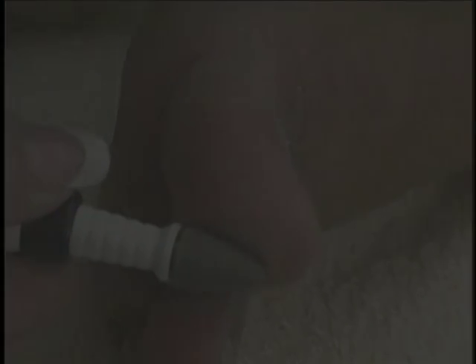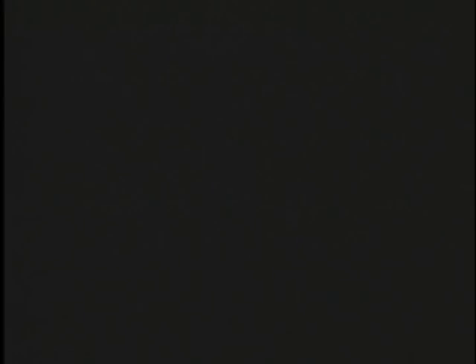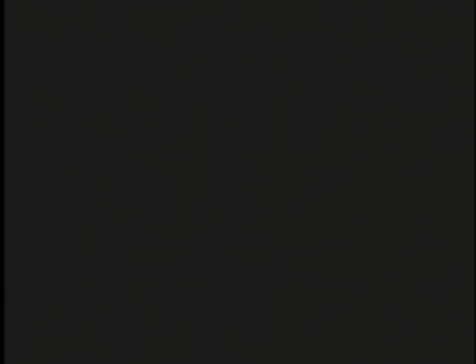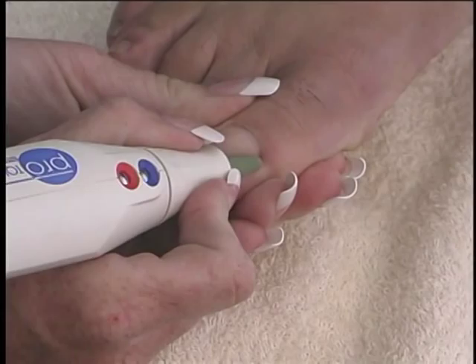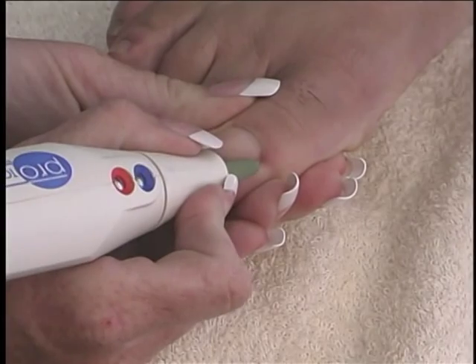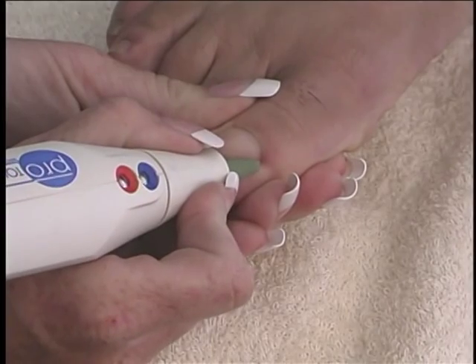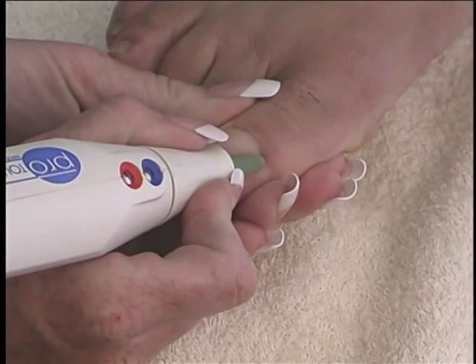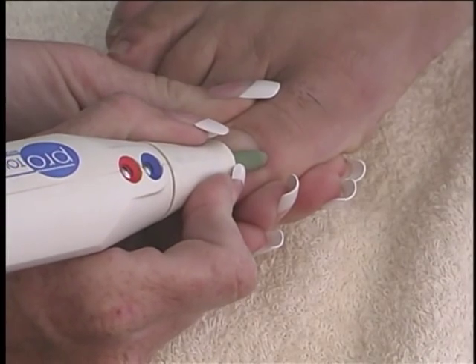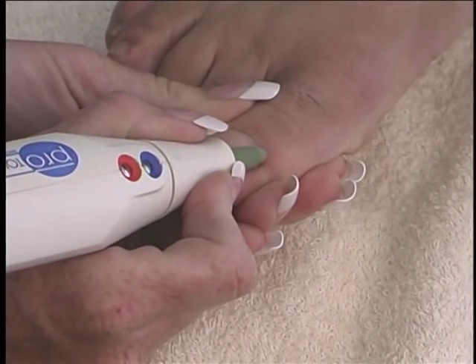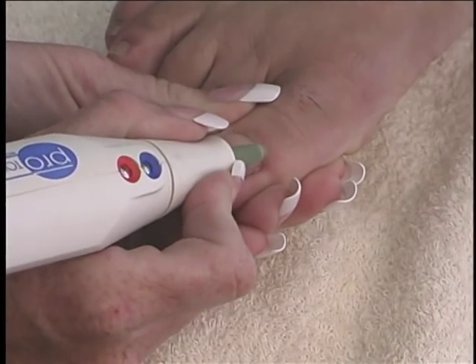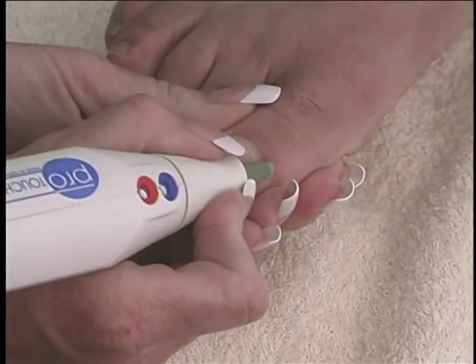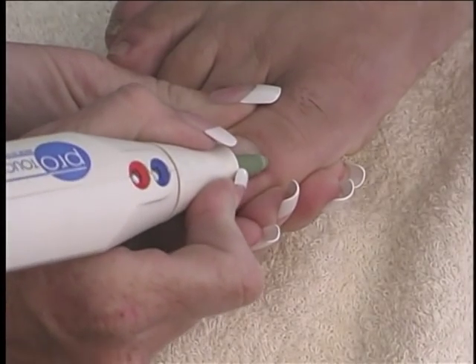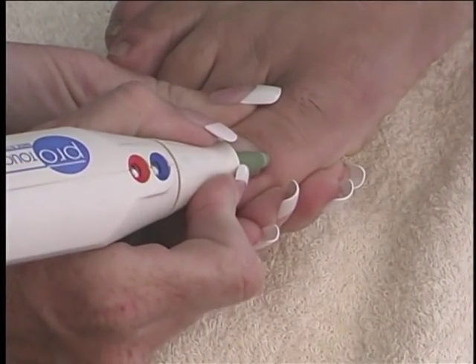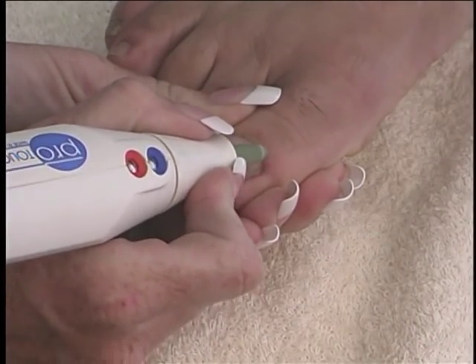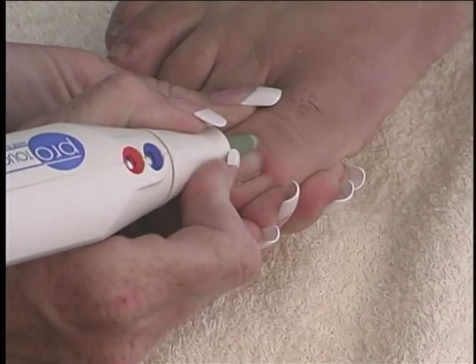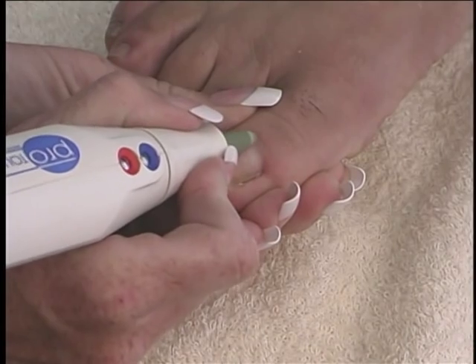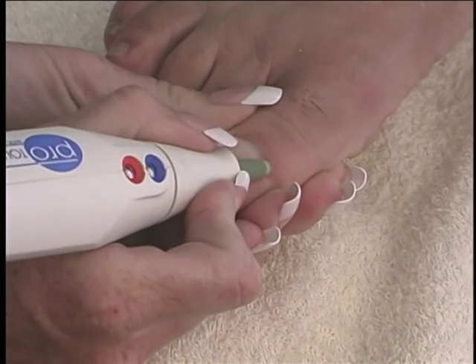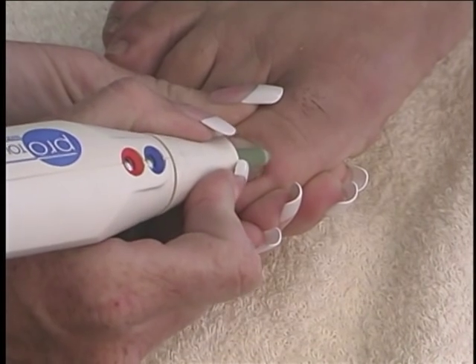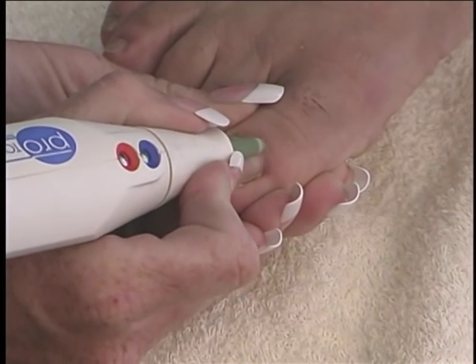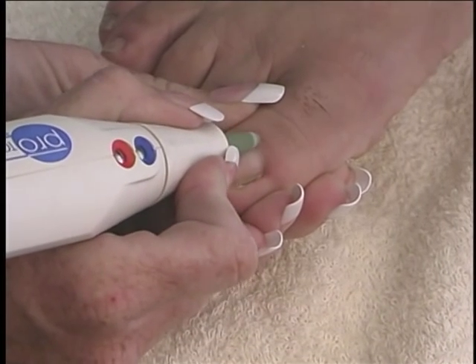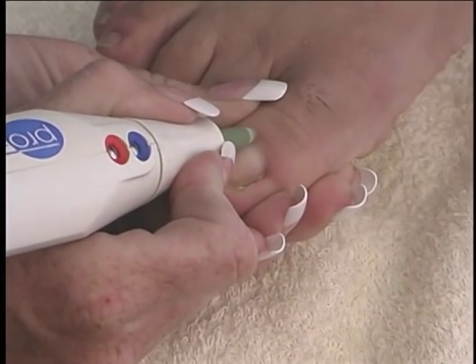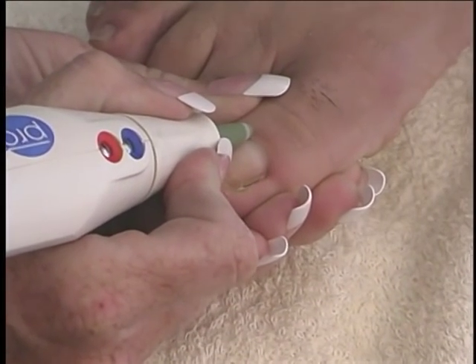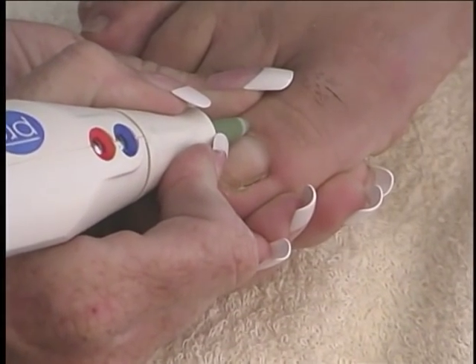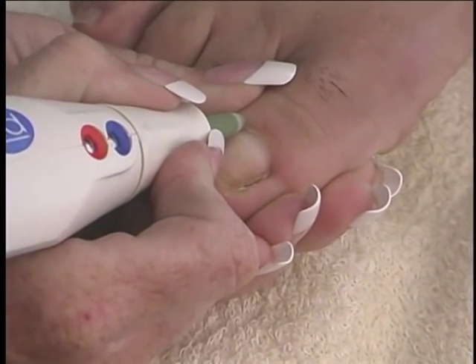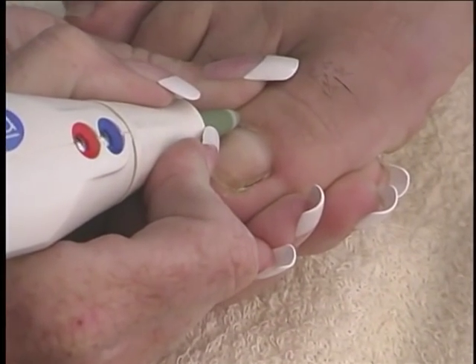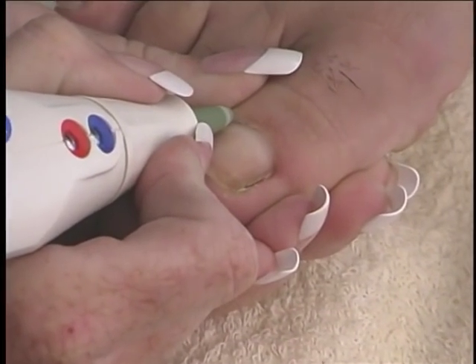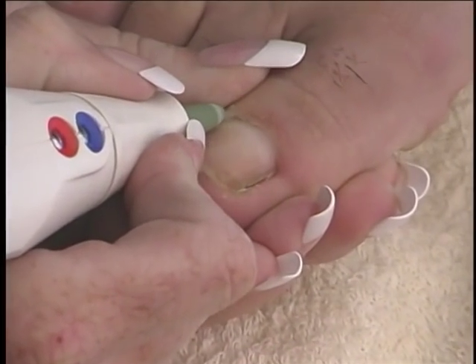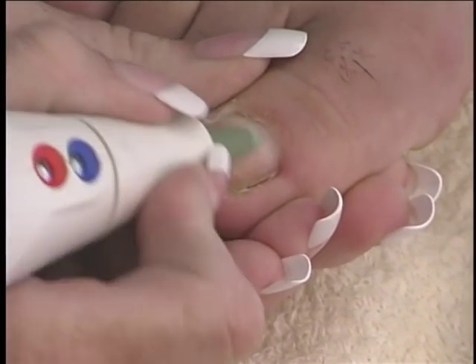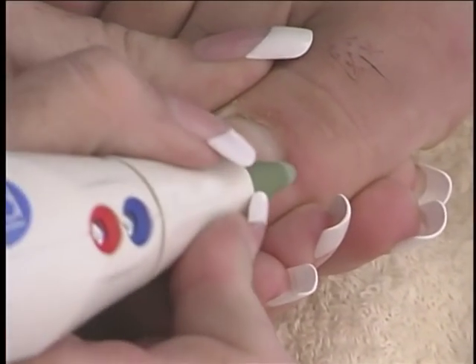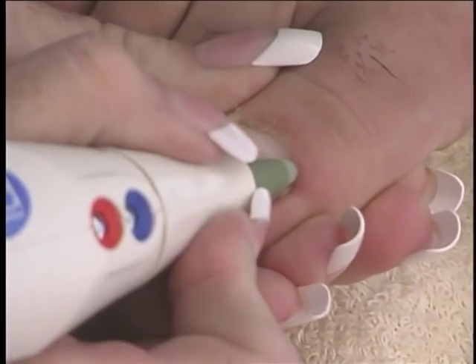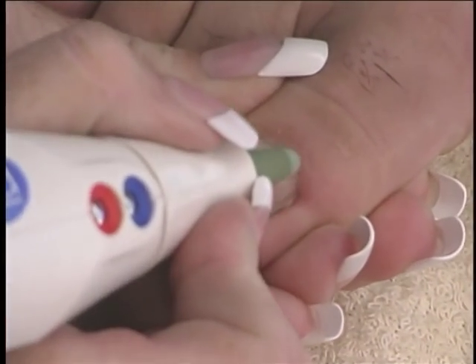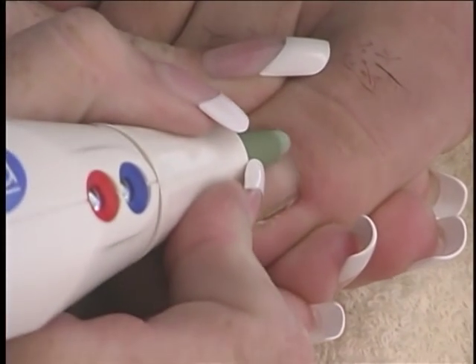To remove pterygium, use a silicone bit with the machine on low speed.